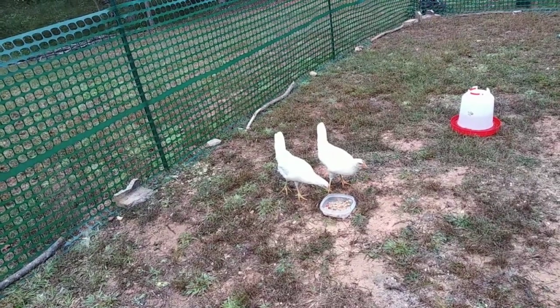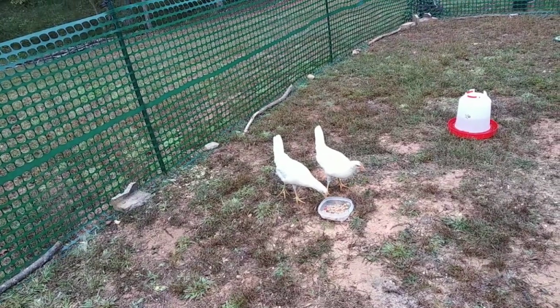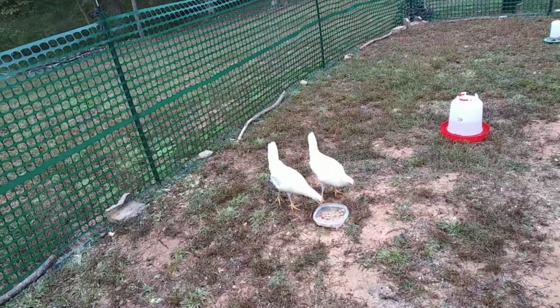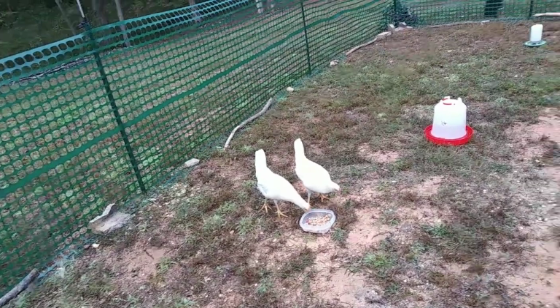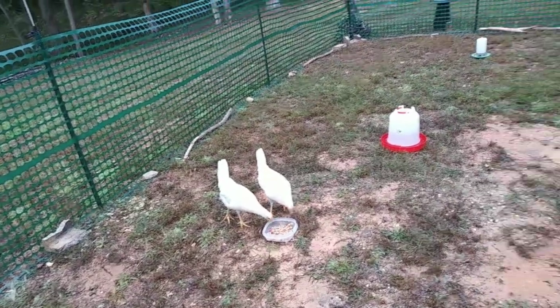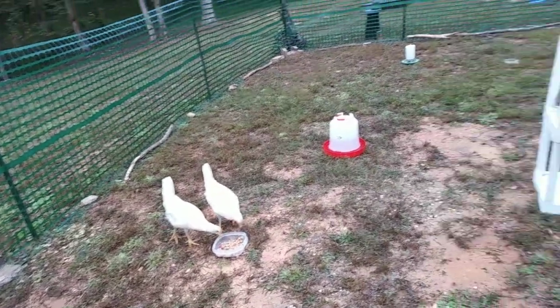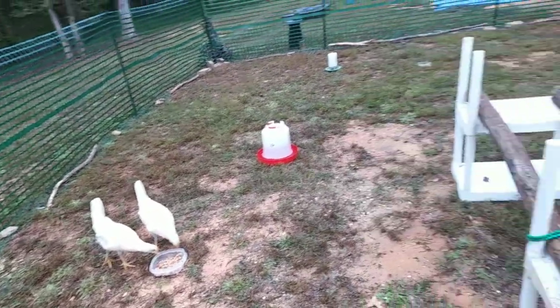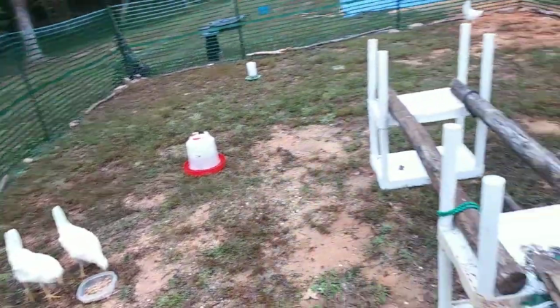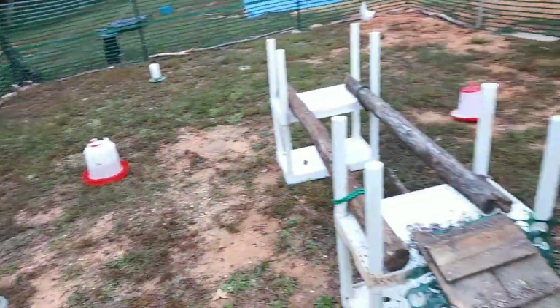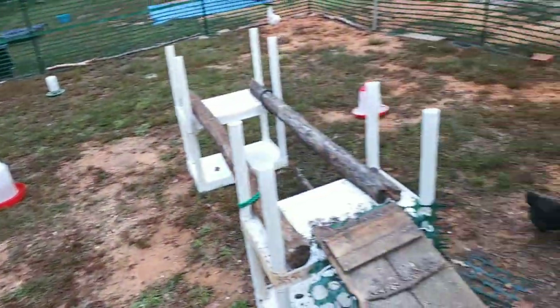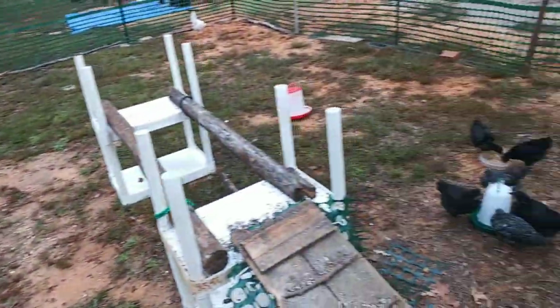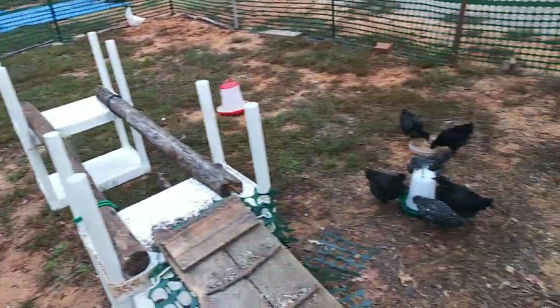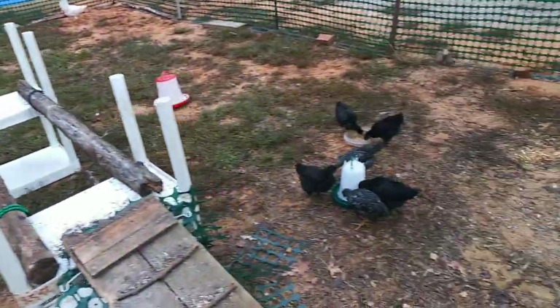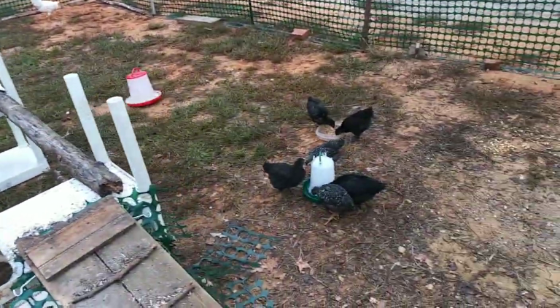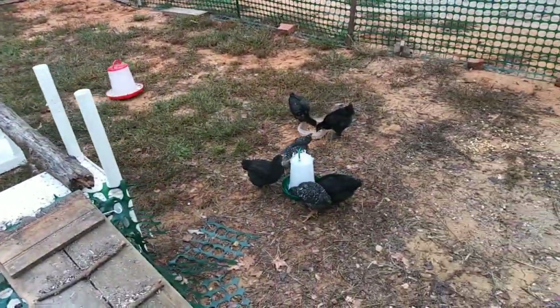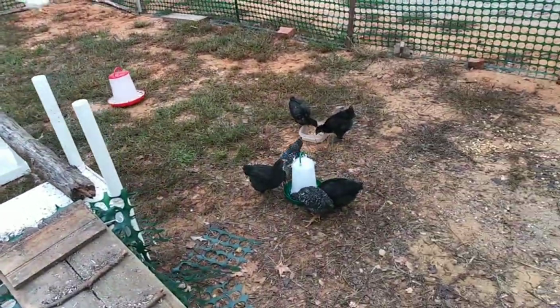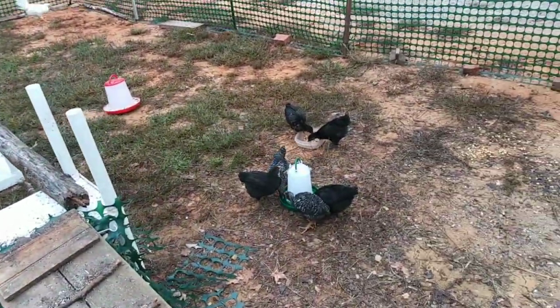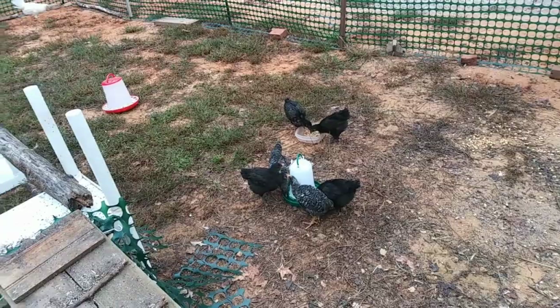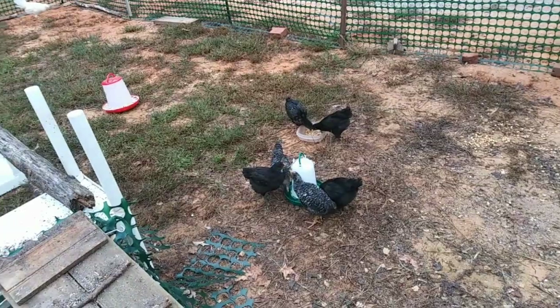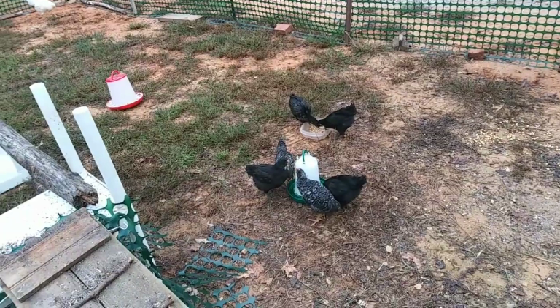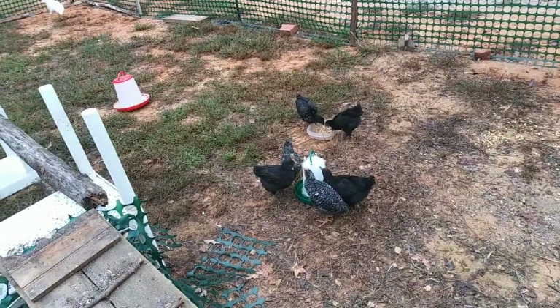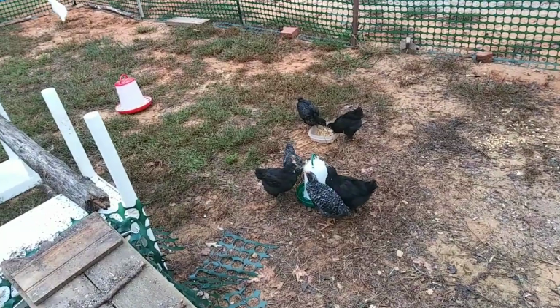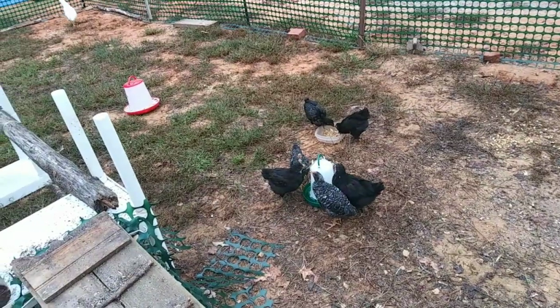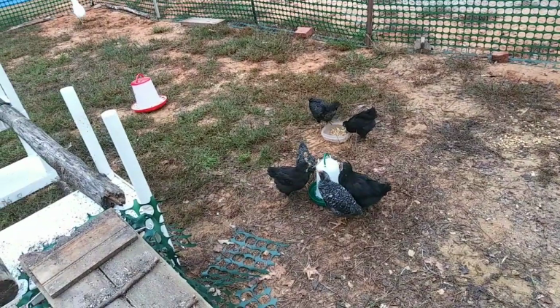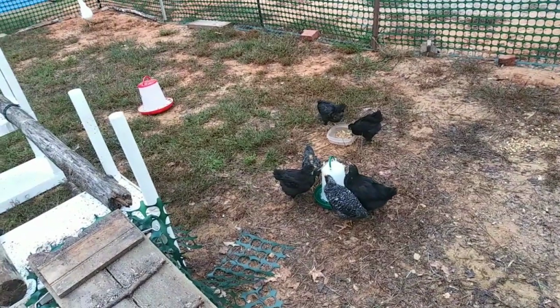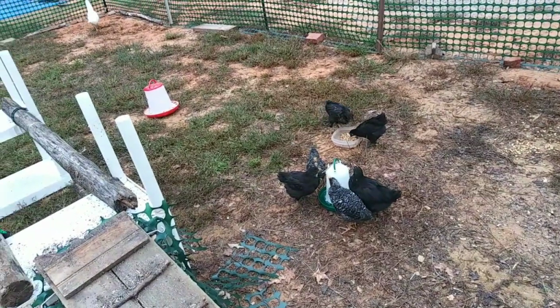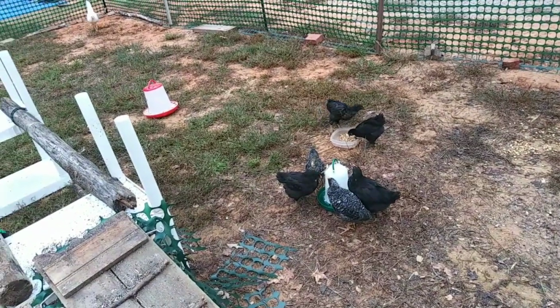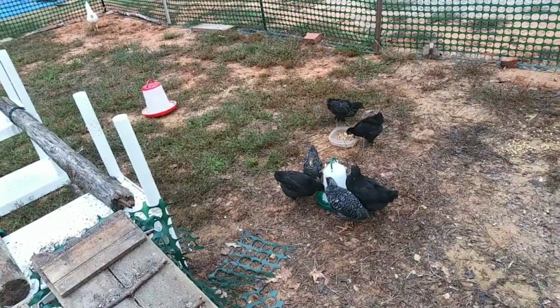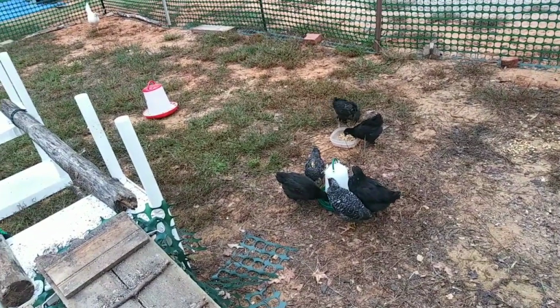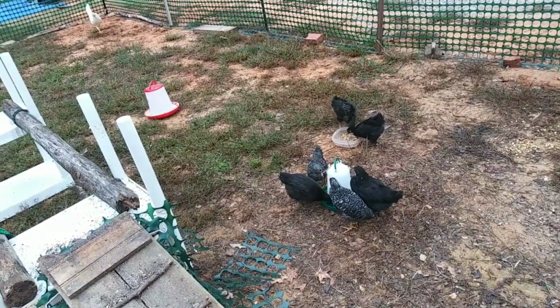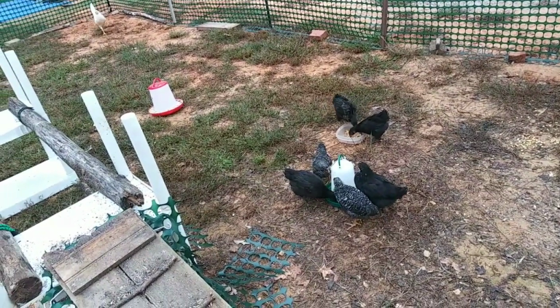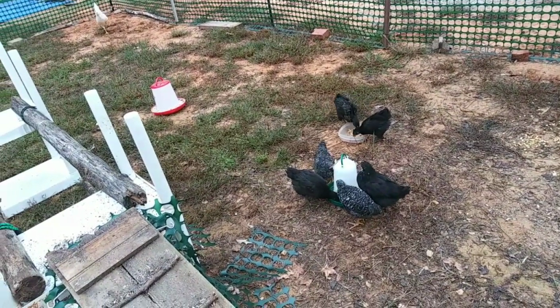I wish they would all just learn to eat together. Oh, I love it when they drink — they were thirsty.